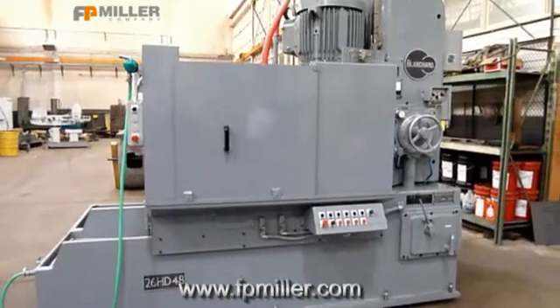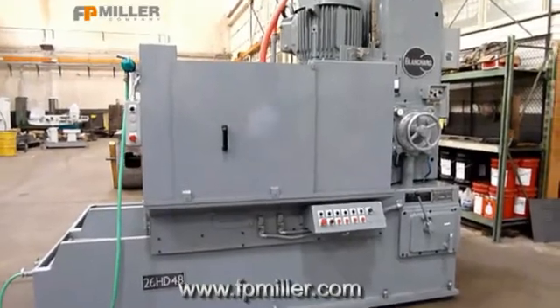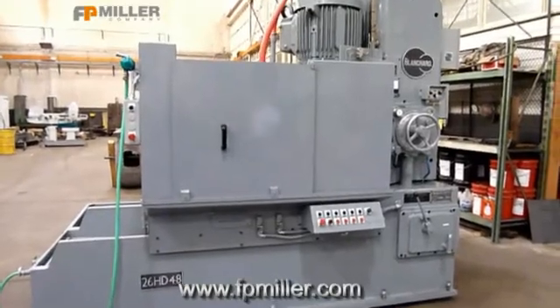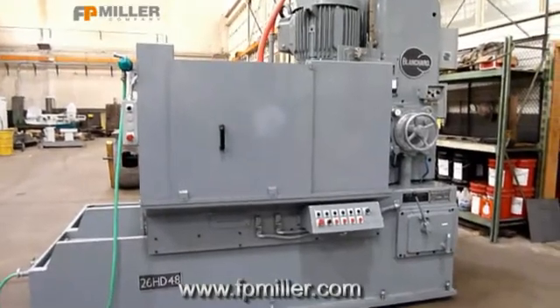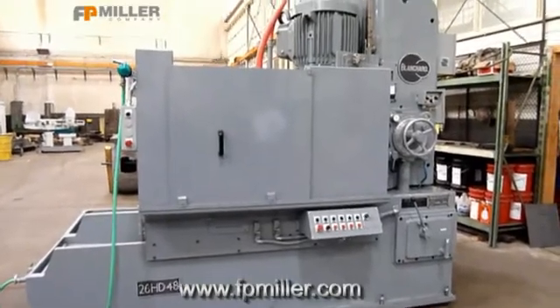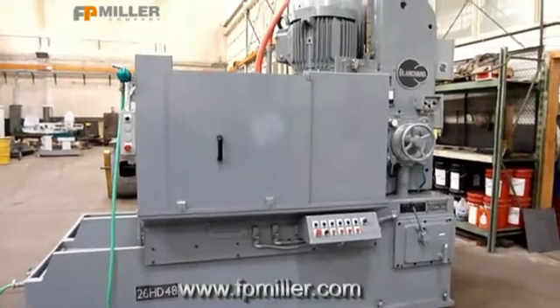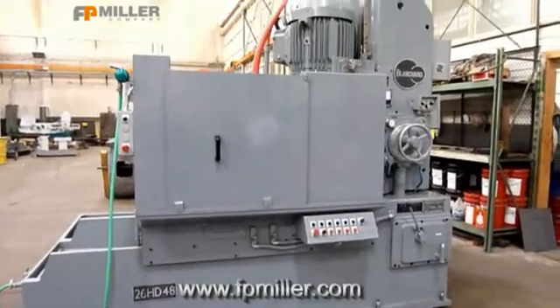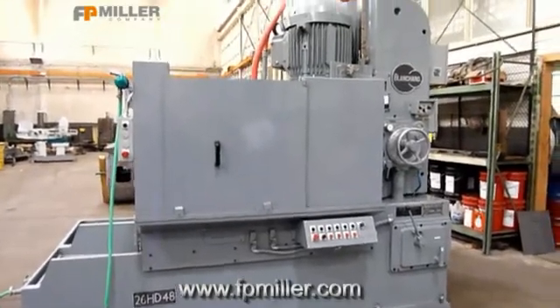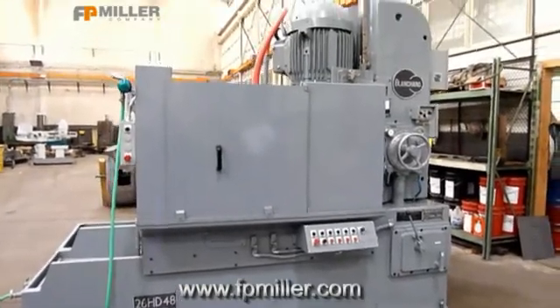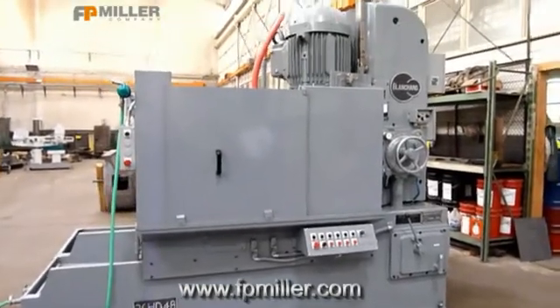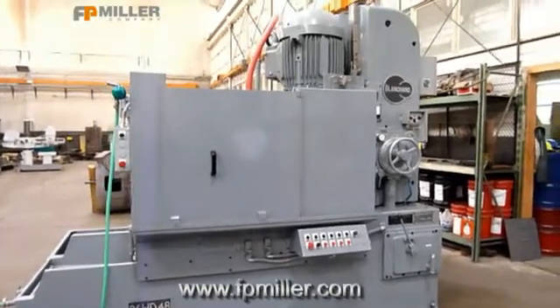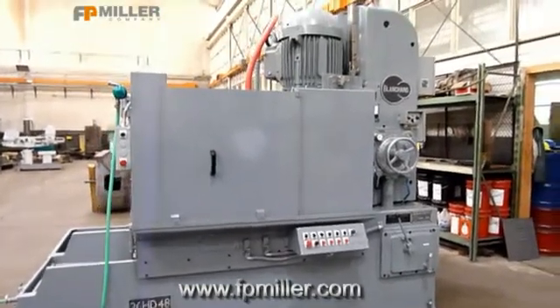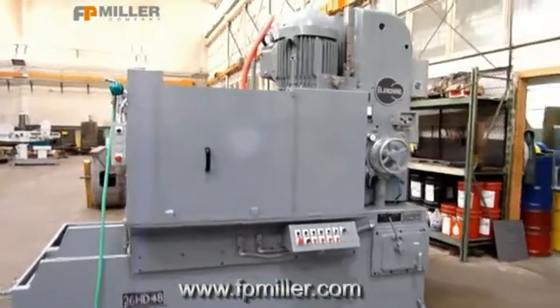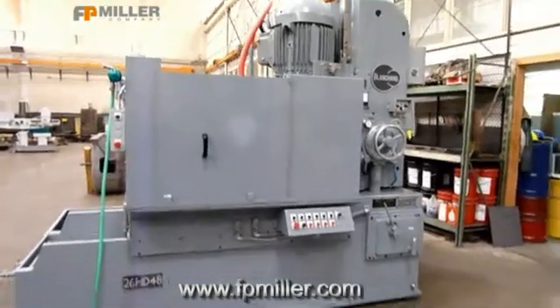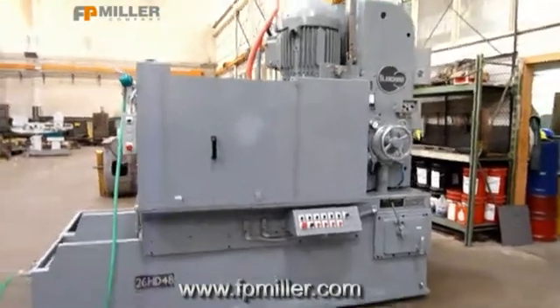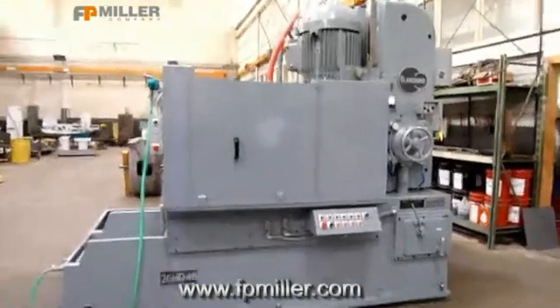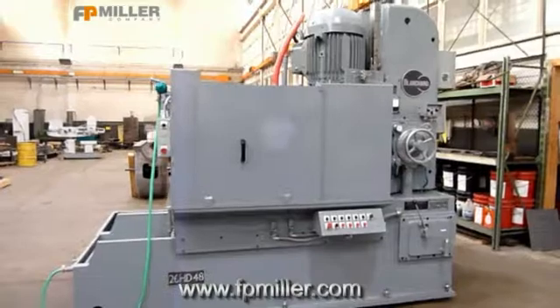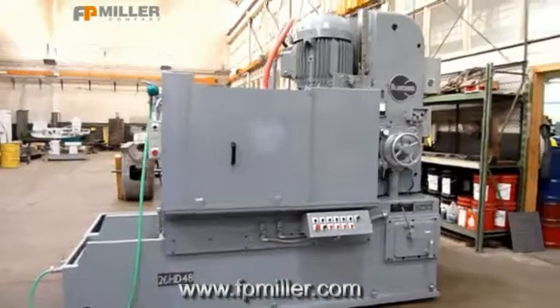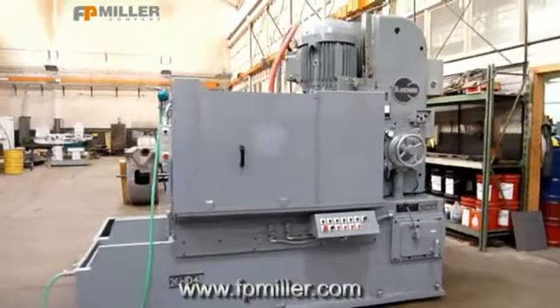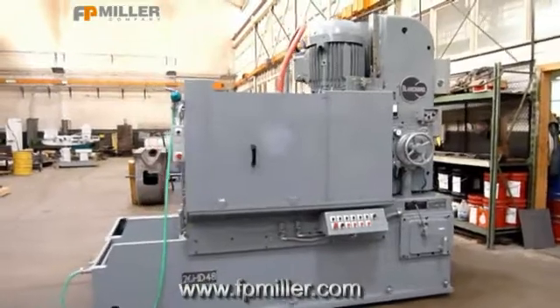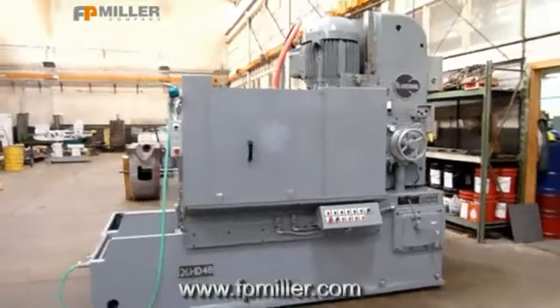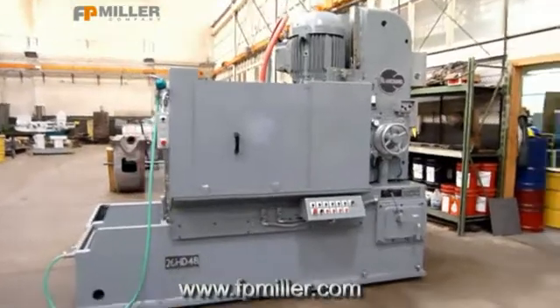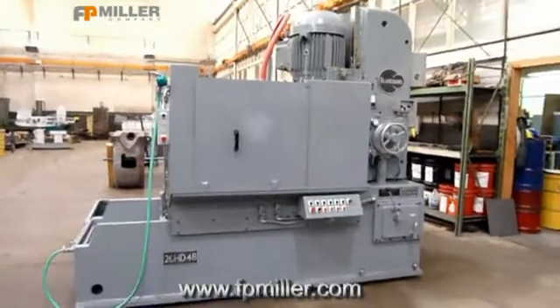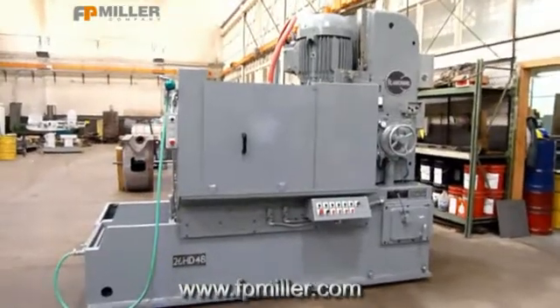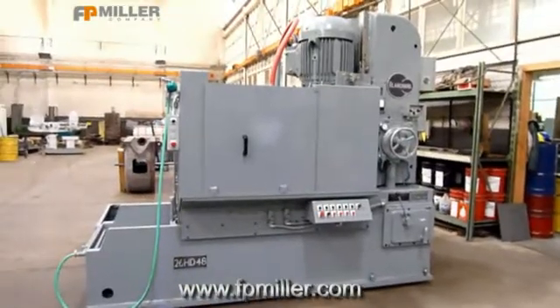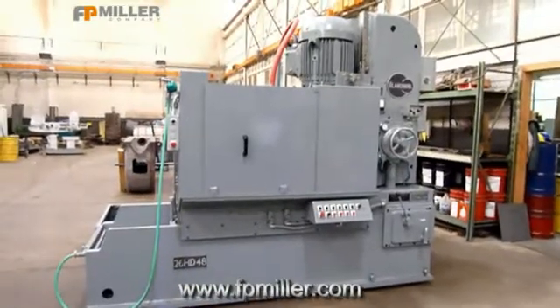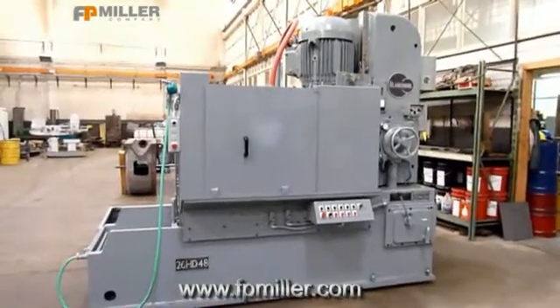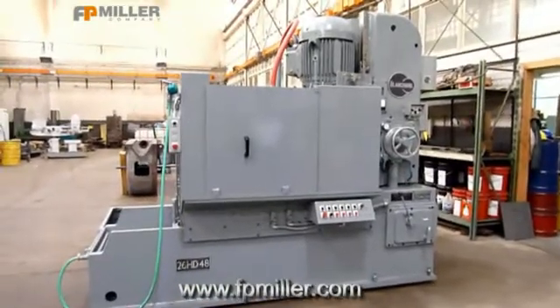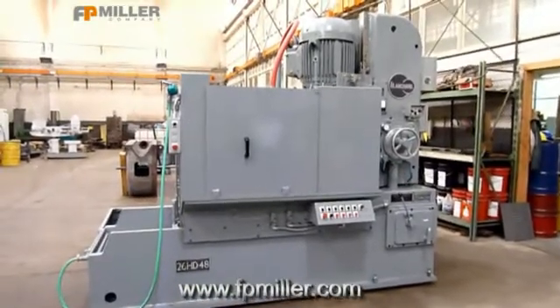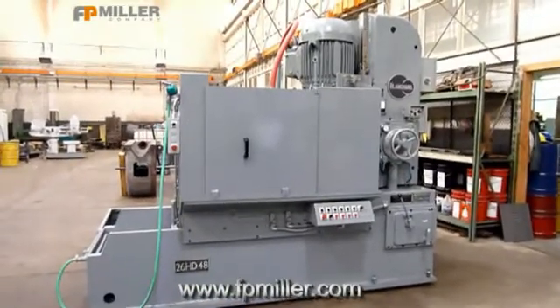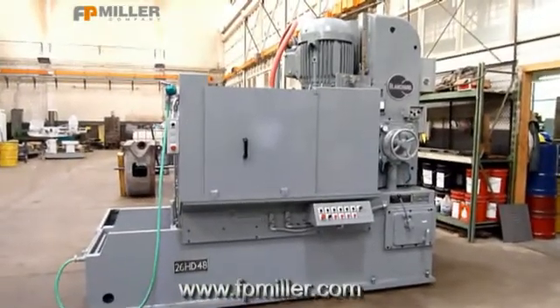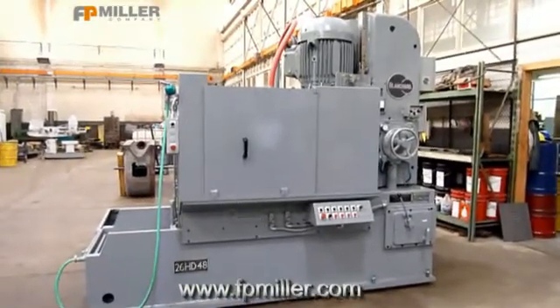This is a 26HD48 Blanchard rotary surface grinder.